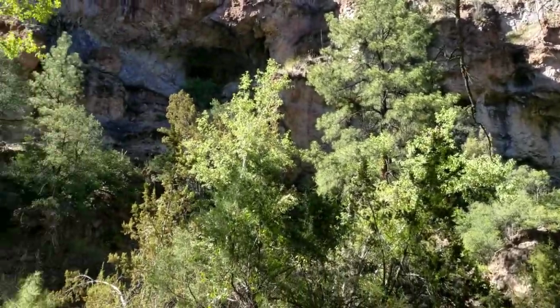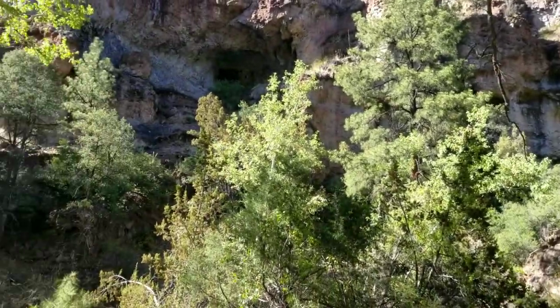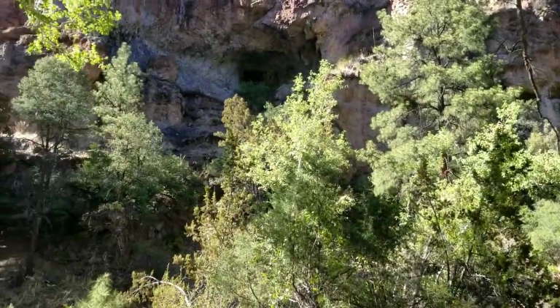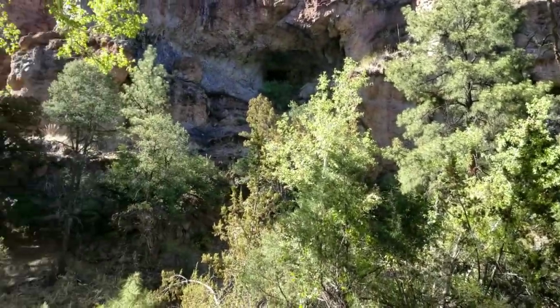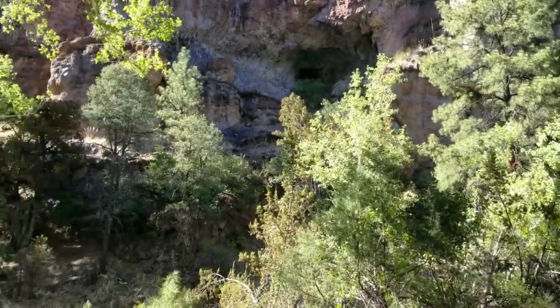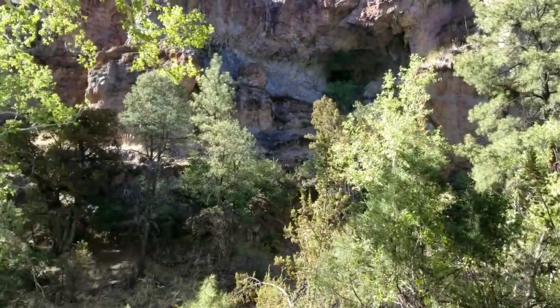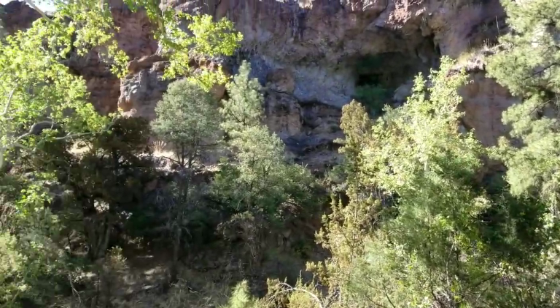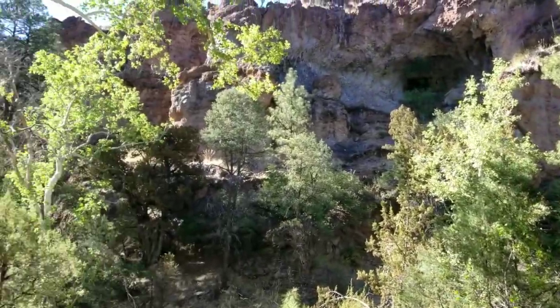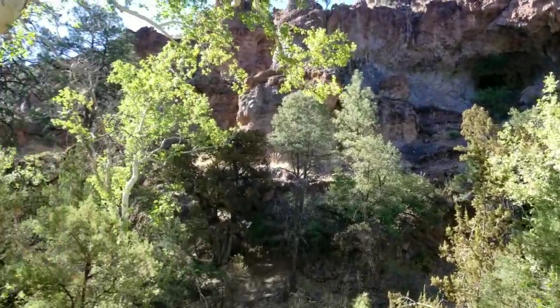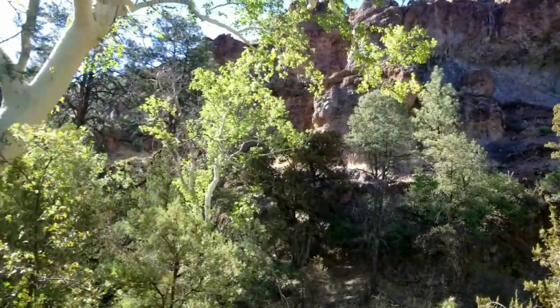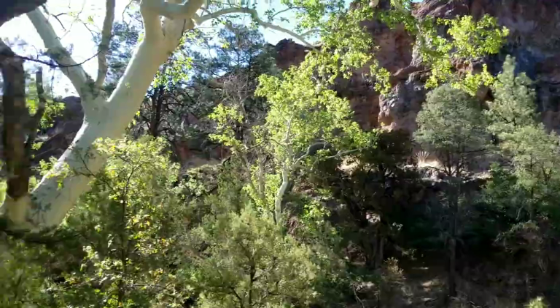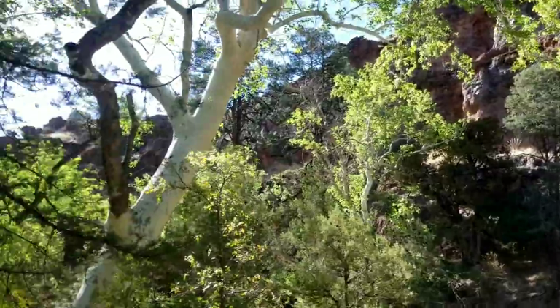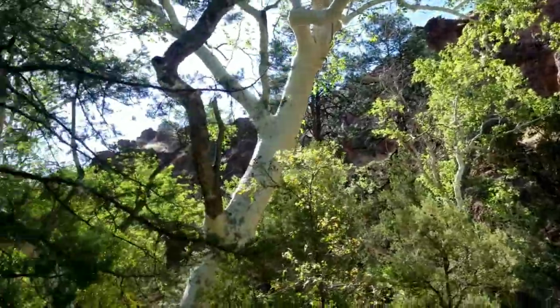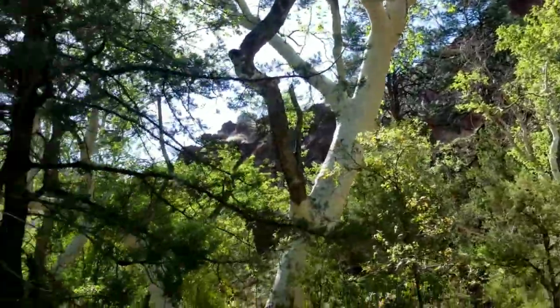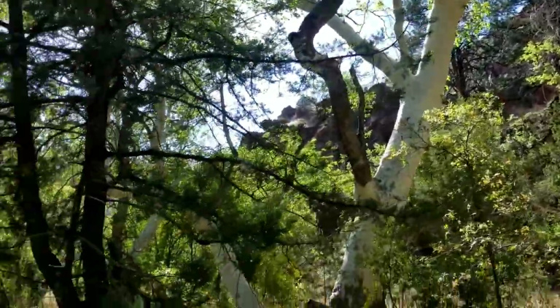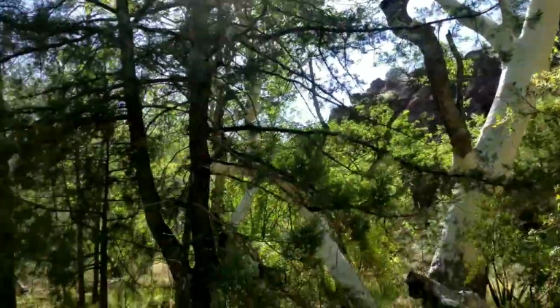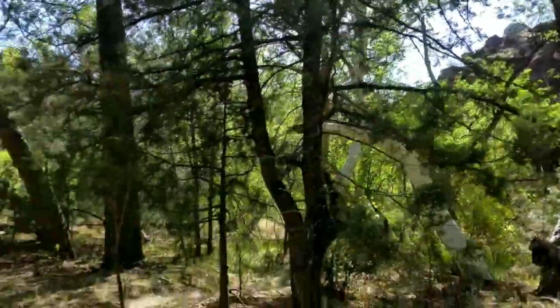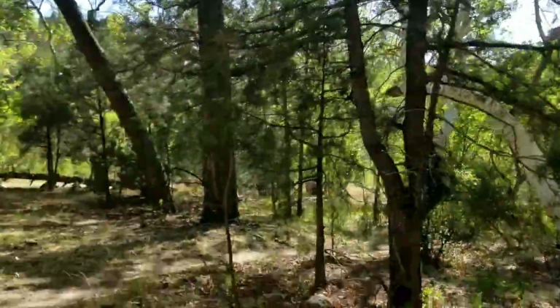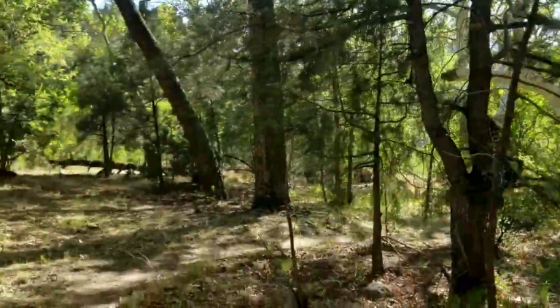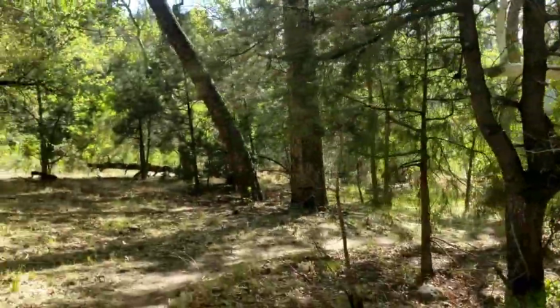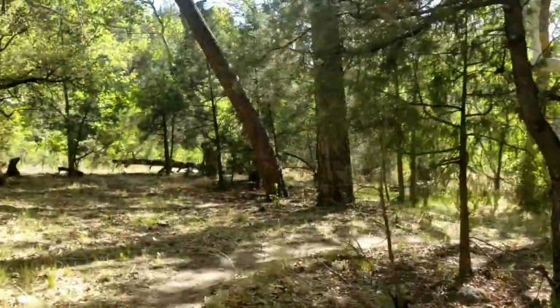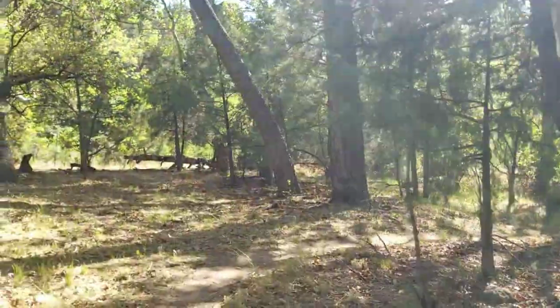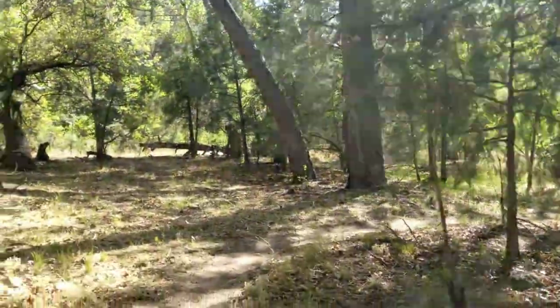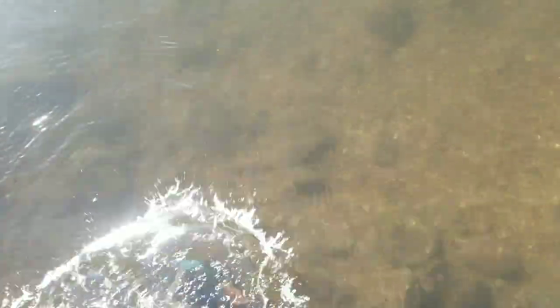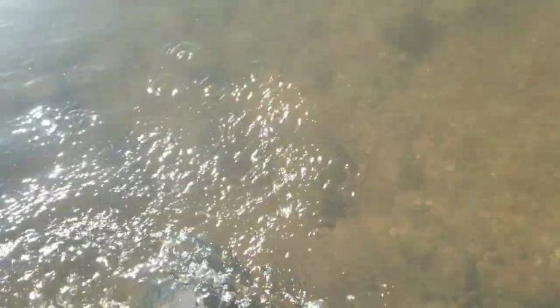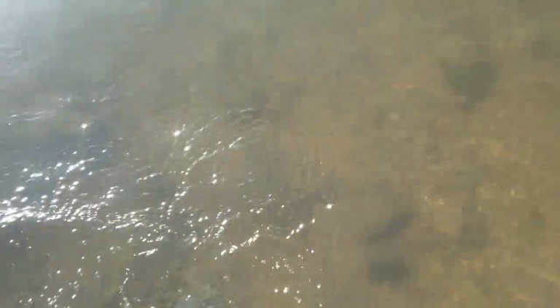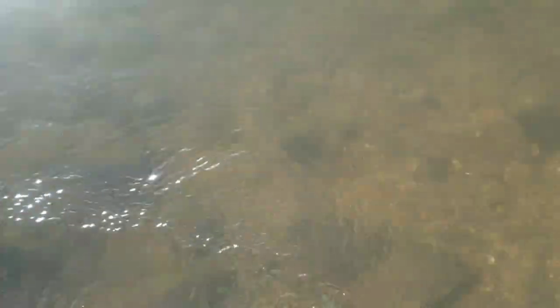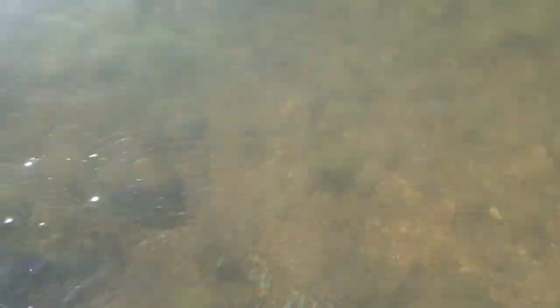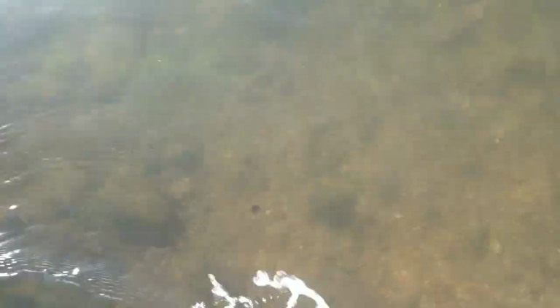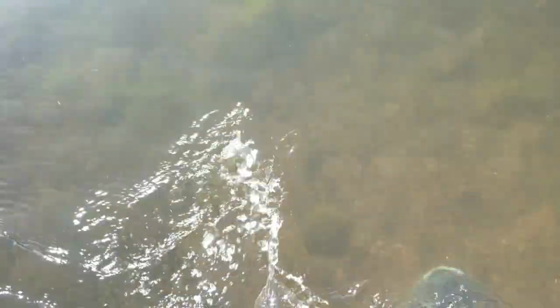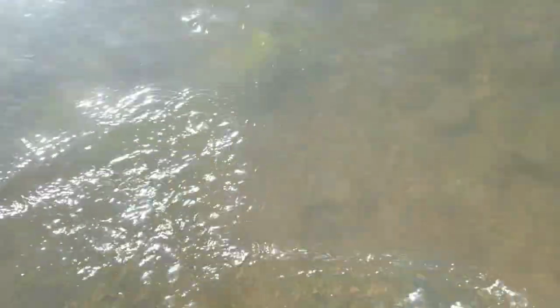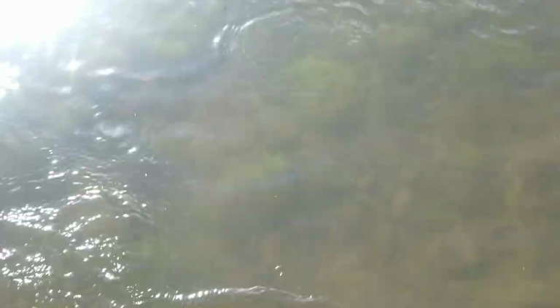Made it to the Gila River. Actually feels really good.